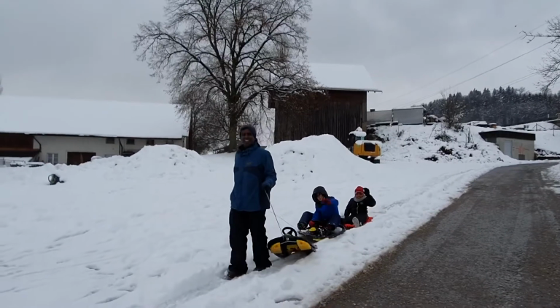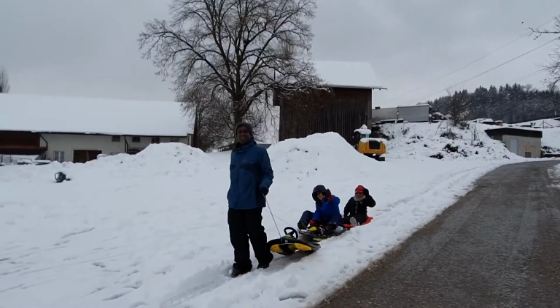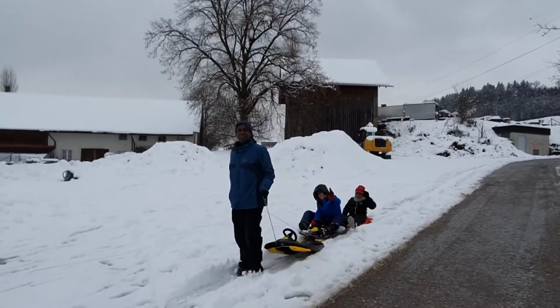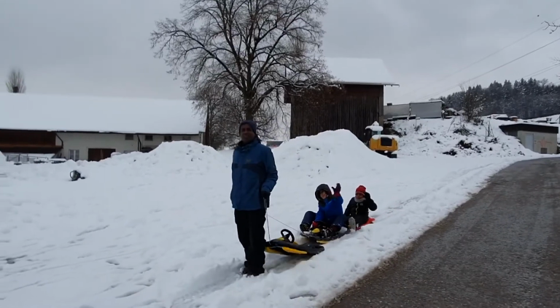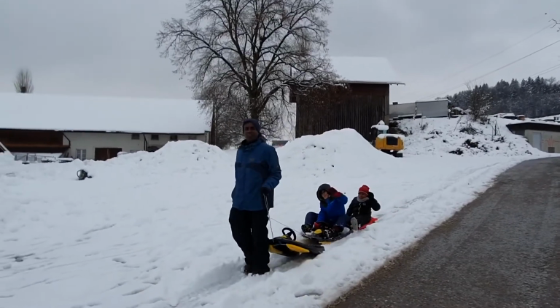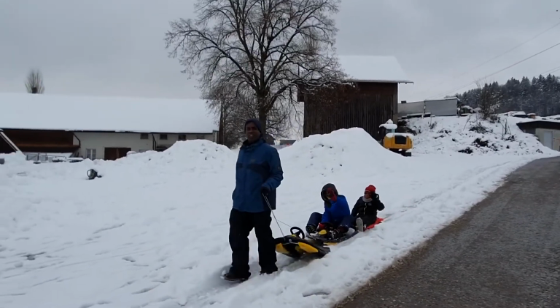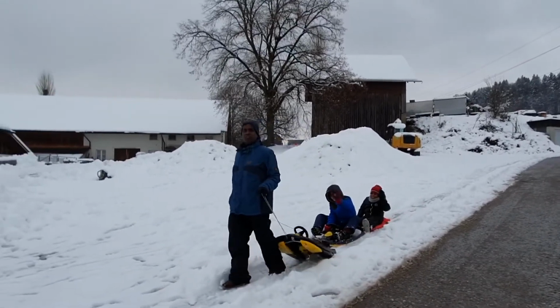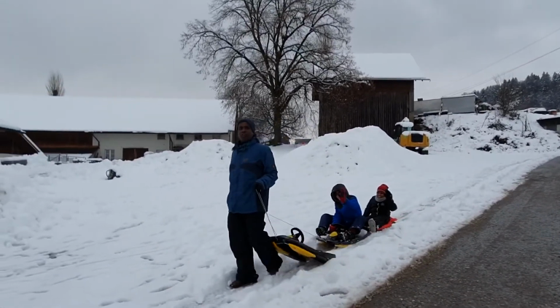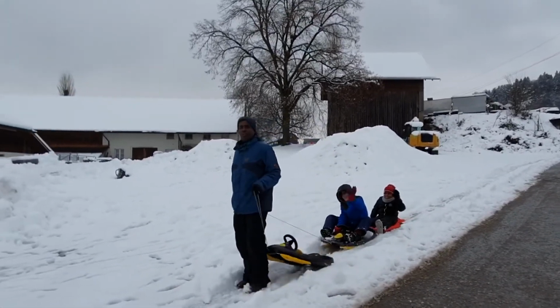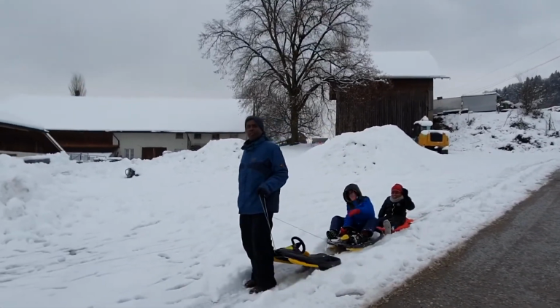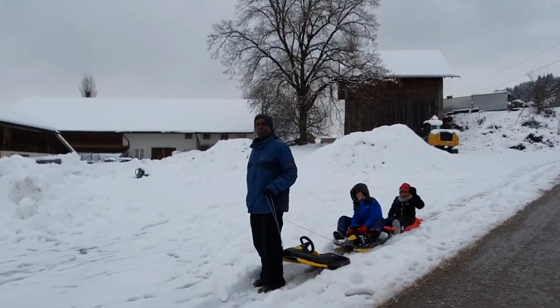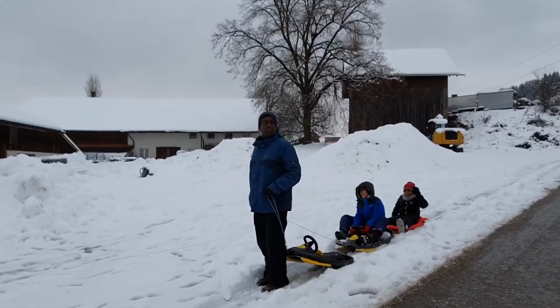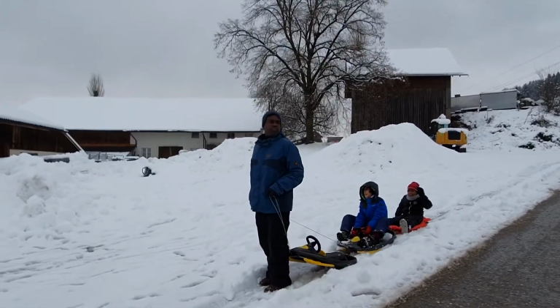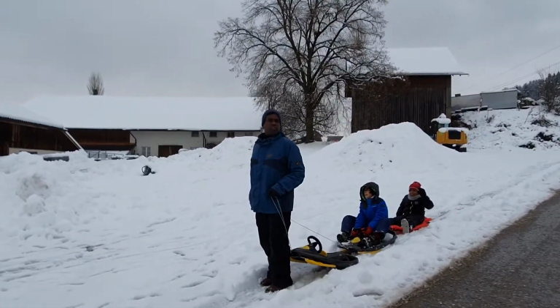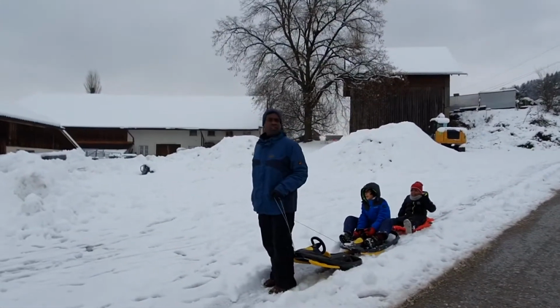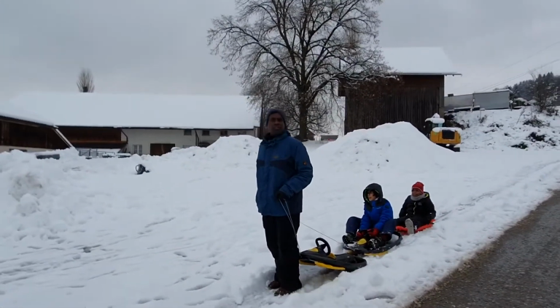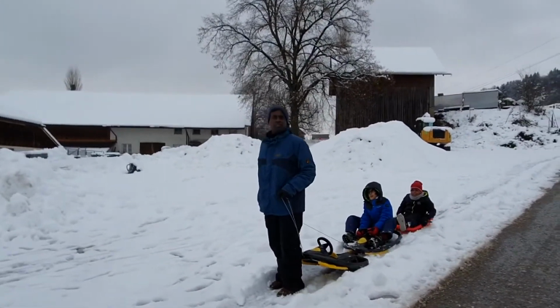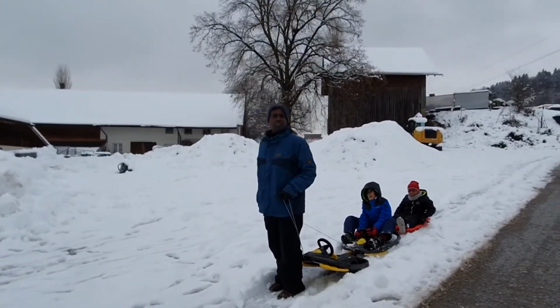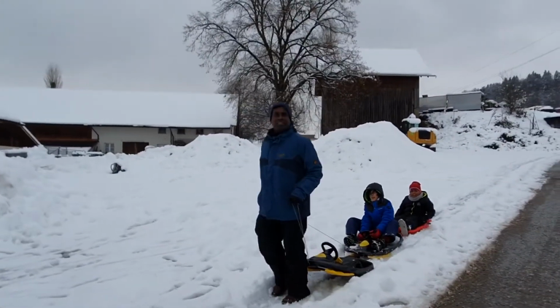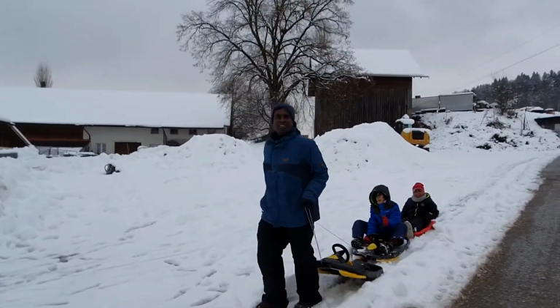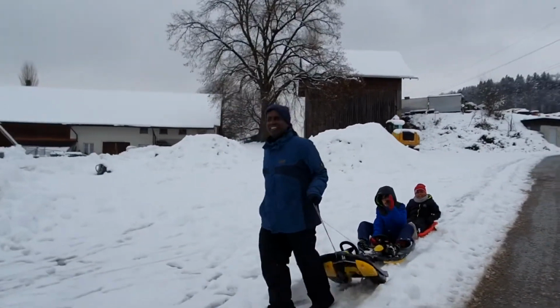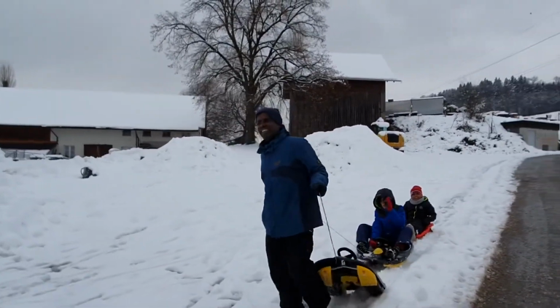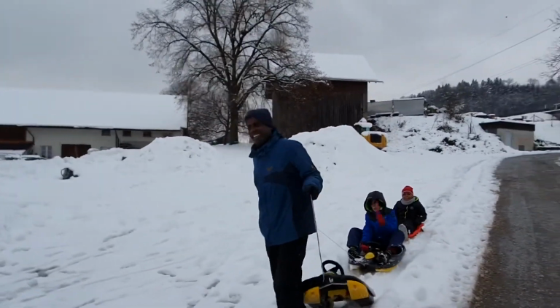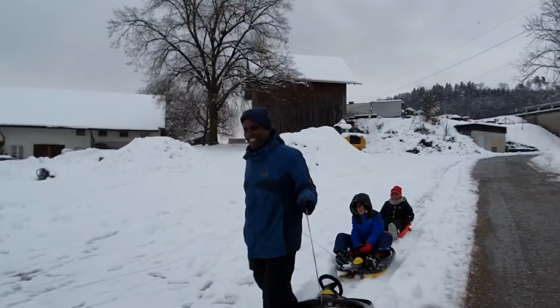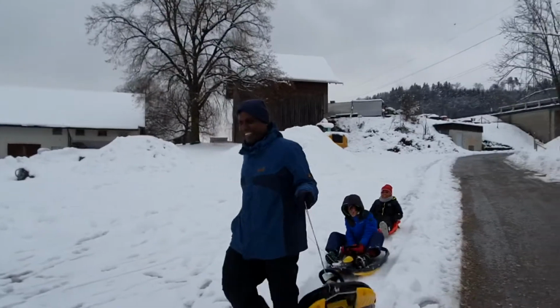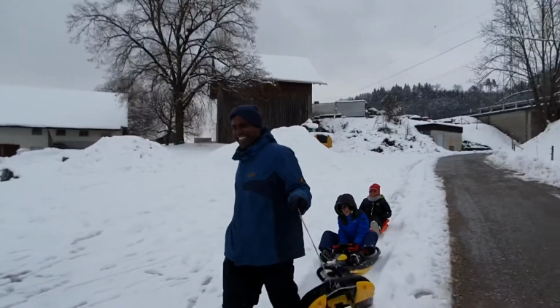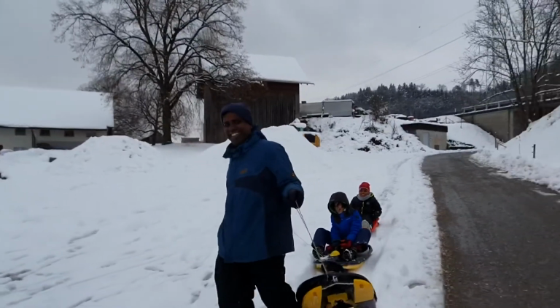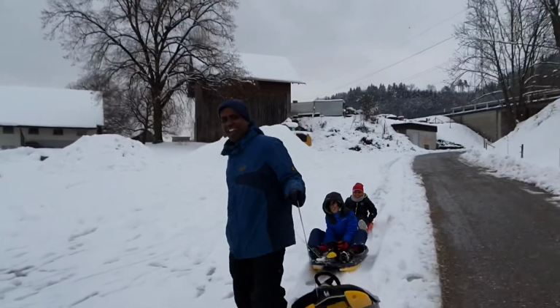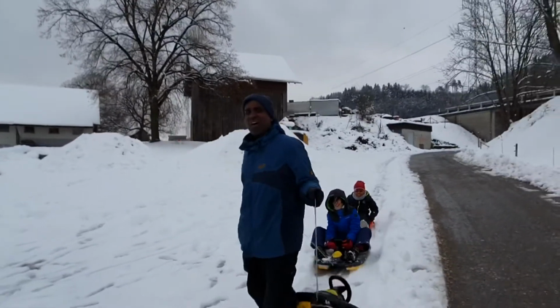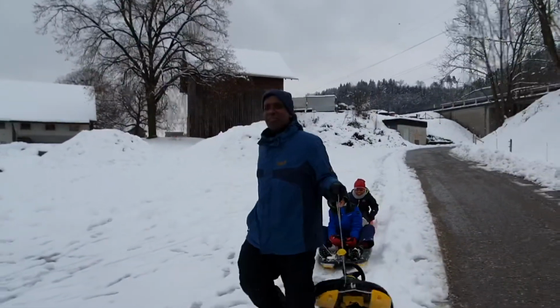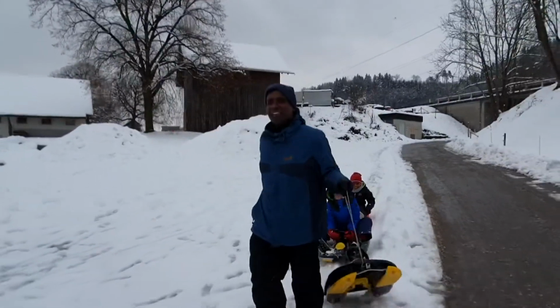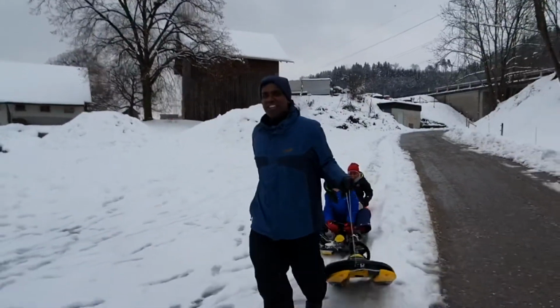We are at the World Cup Finale of the Schlitten Renners. You are making a video.